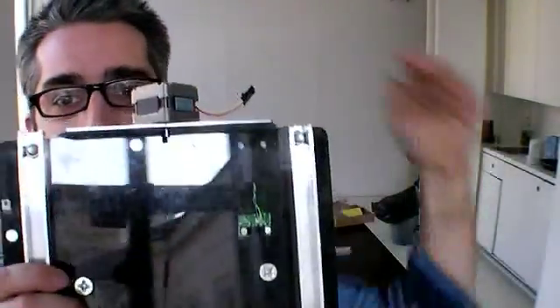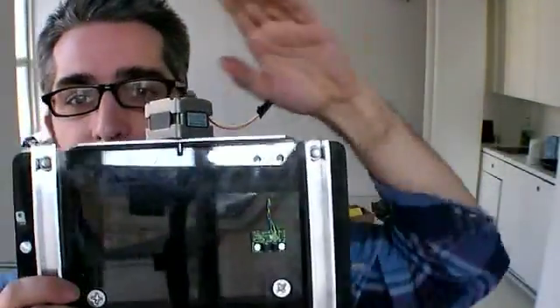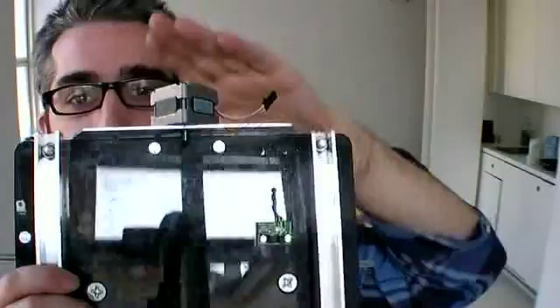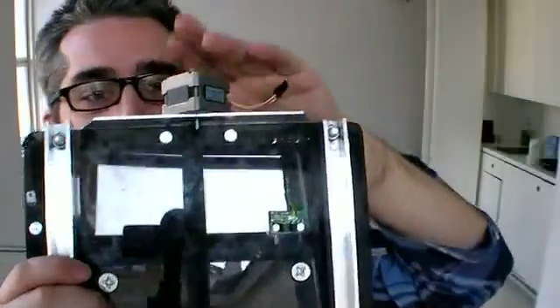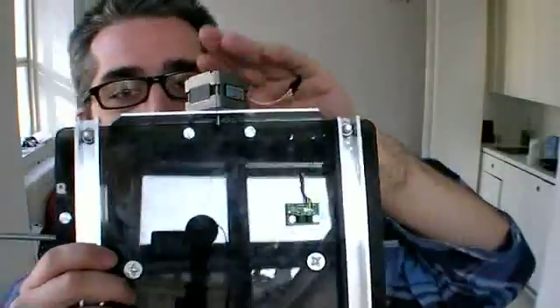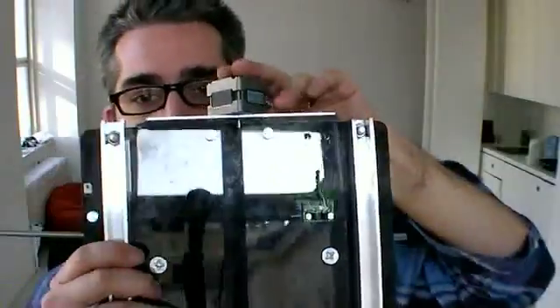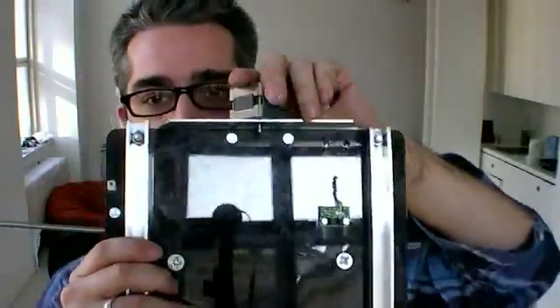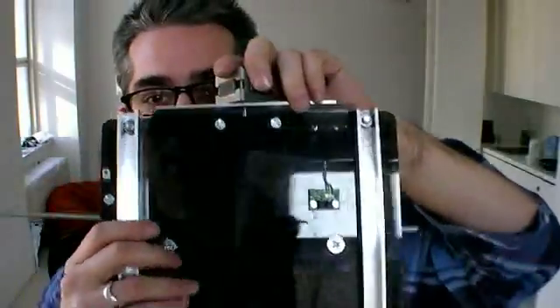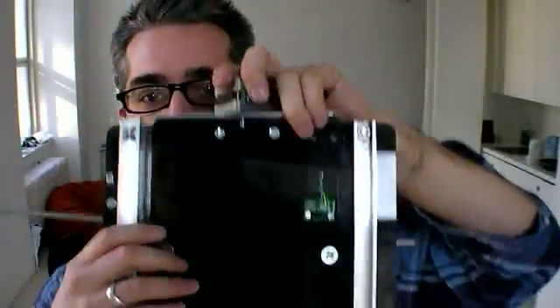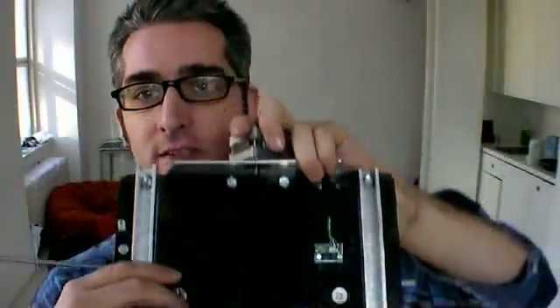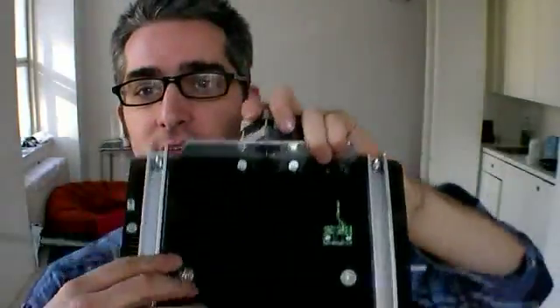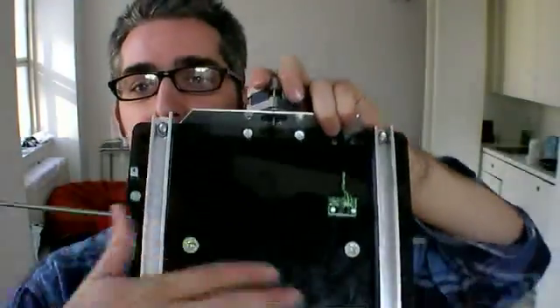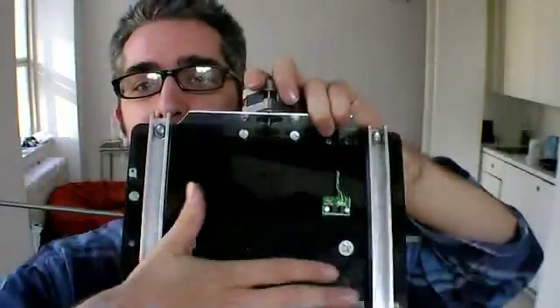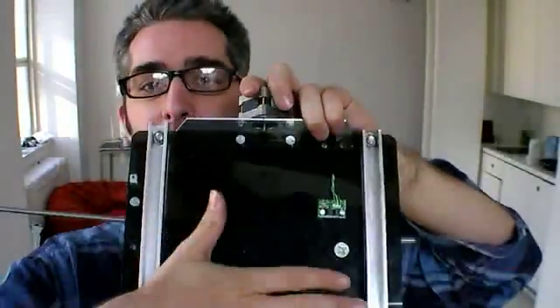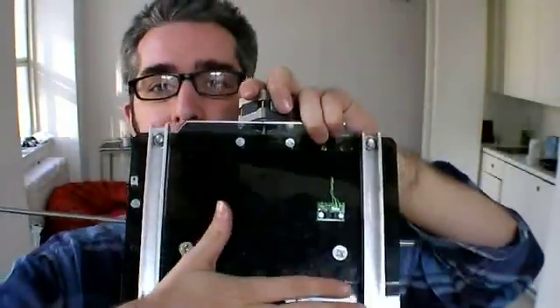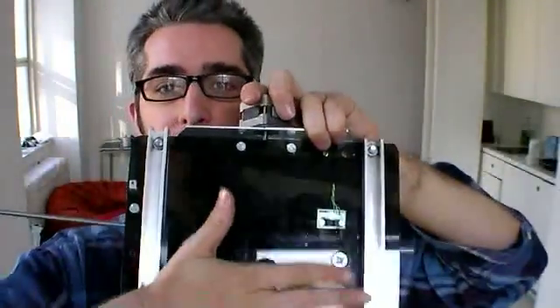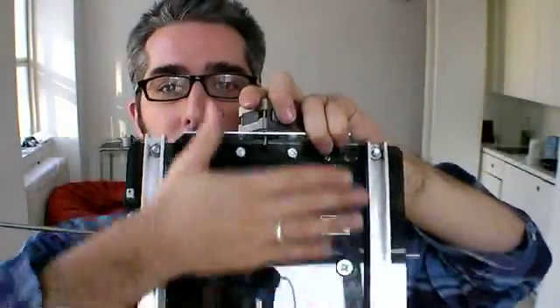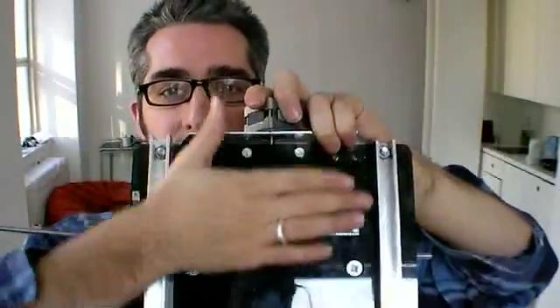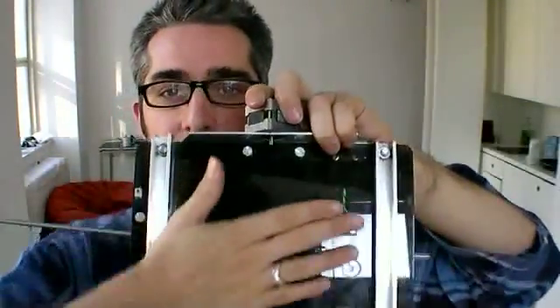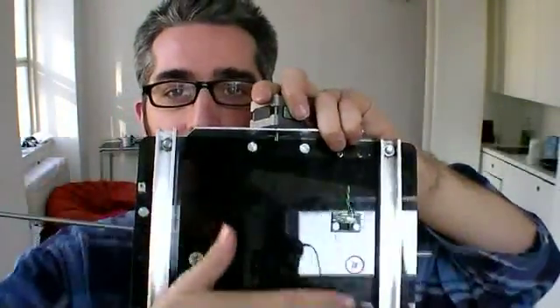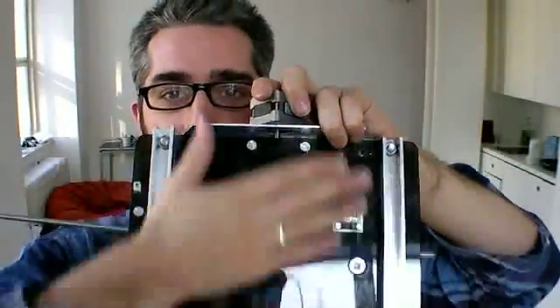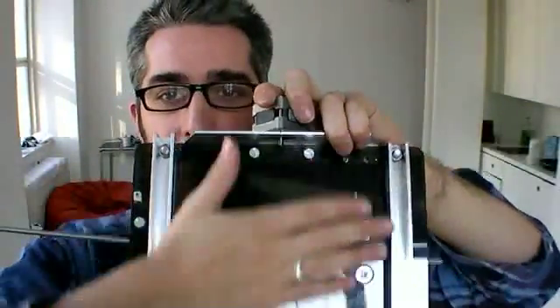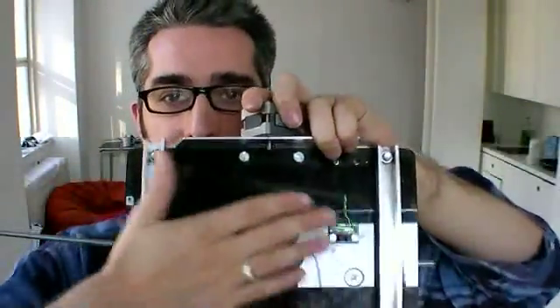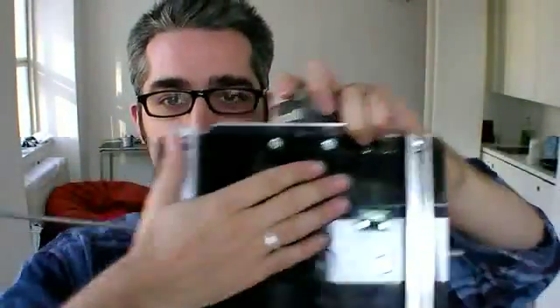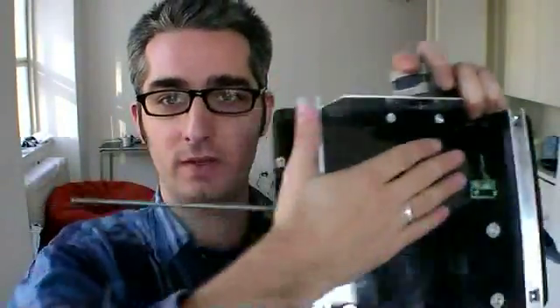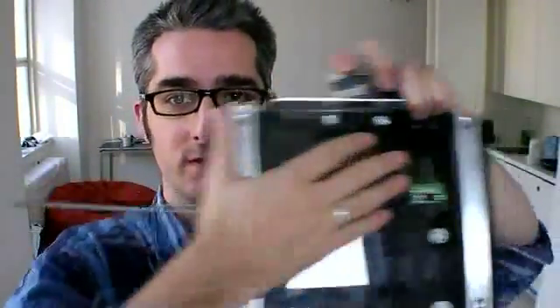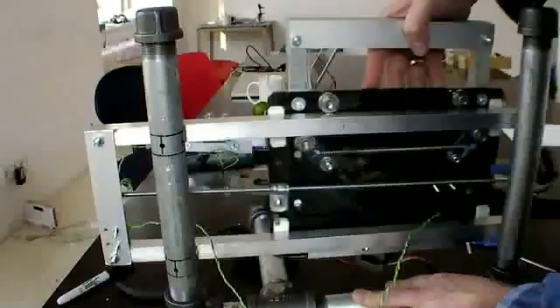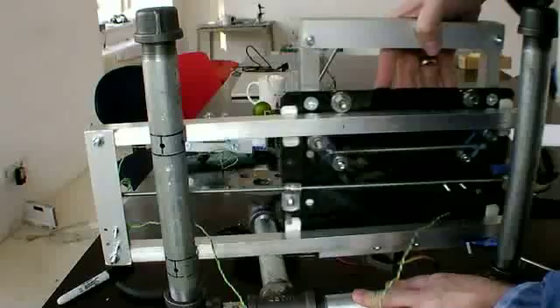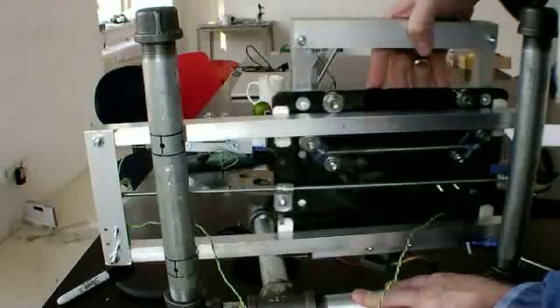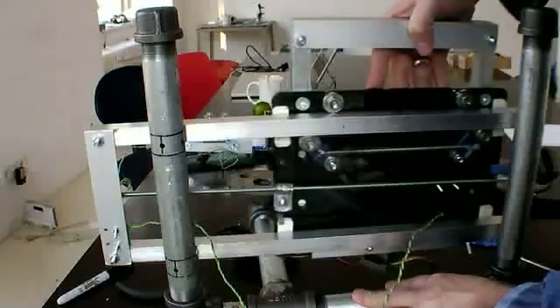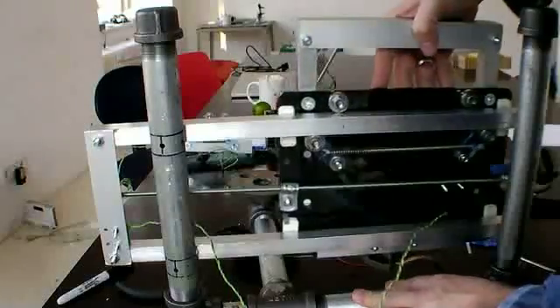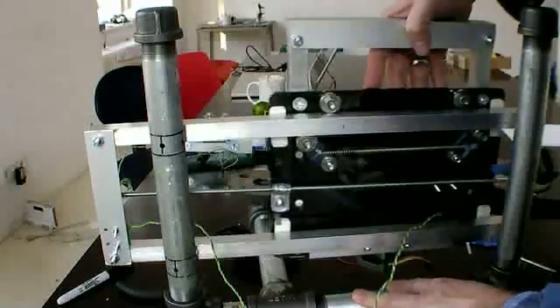Here's the Y-axis stepper and this is going to do the same thing to the Y-axis — going up and down like this while this goes back and forth like that.